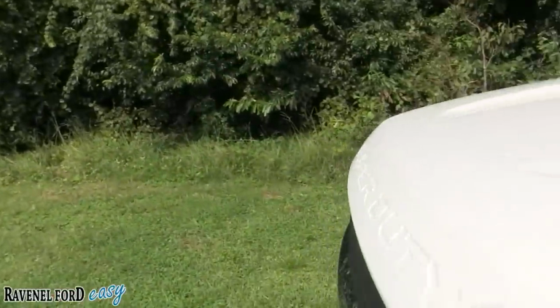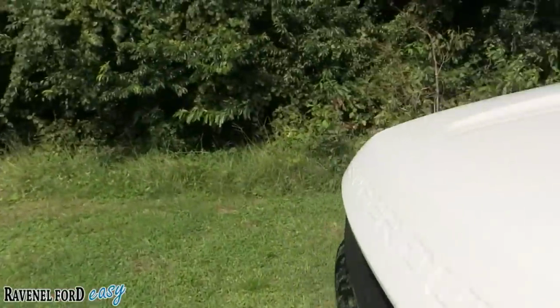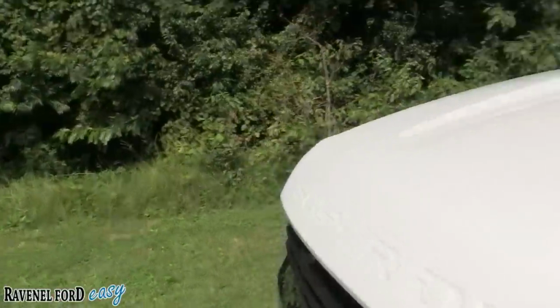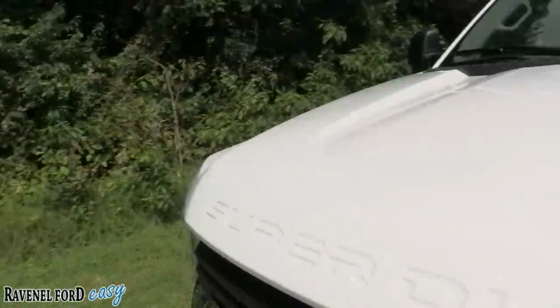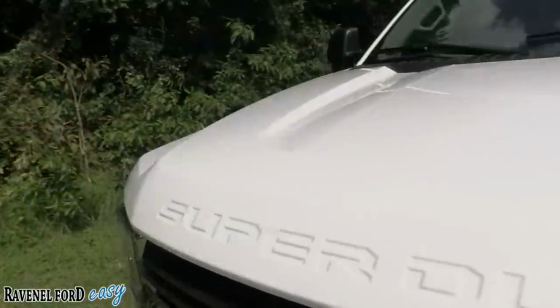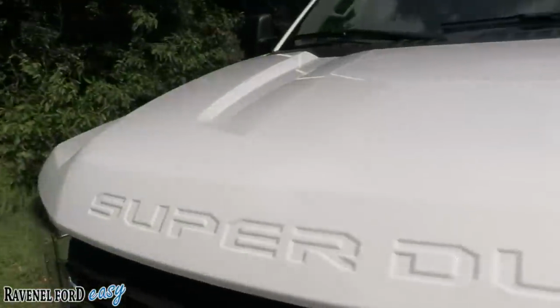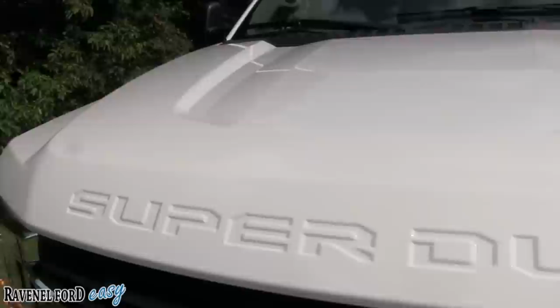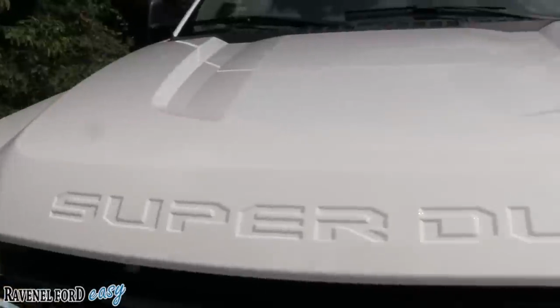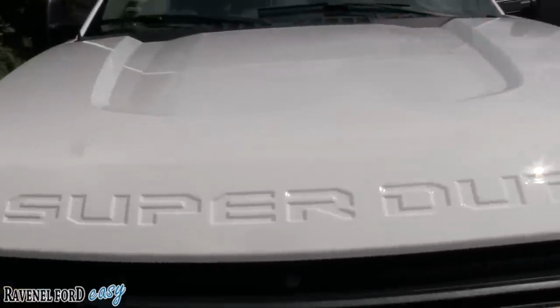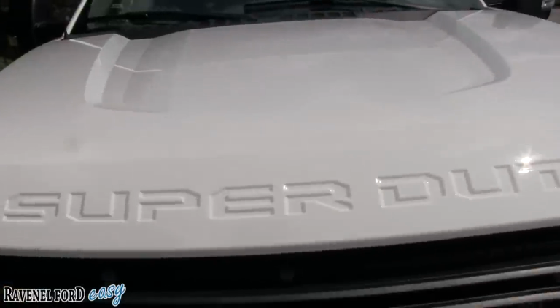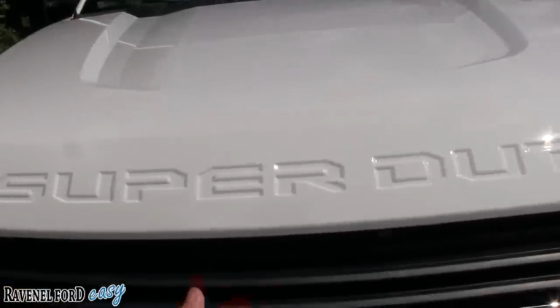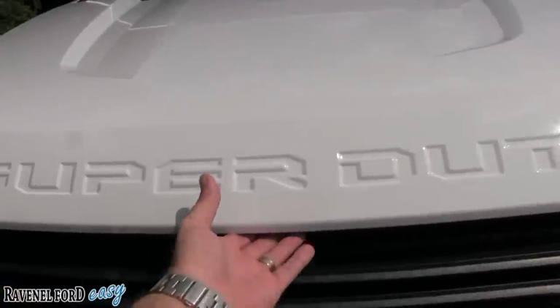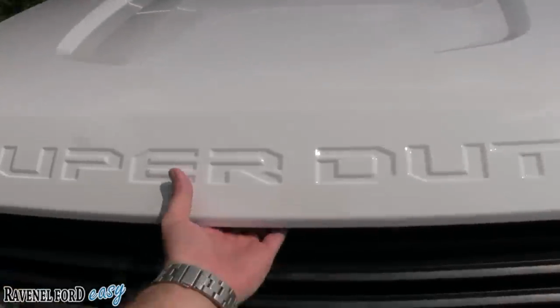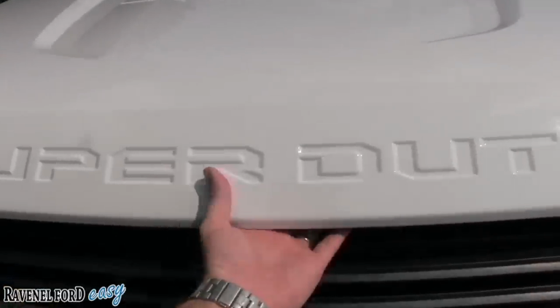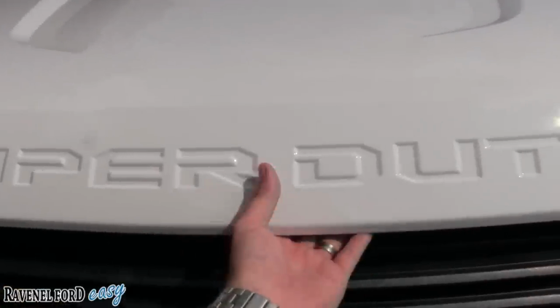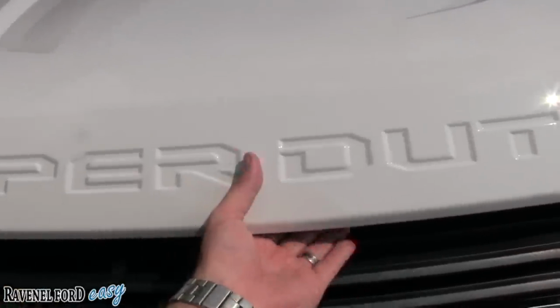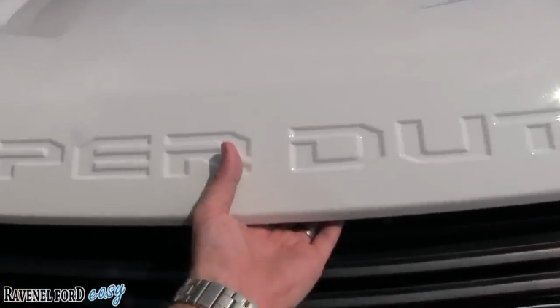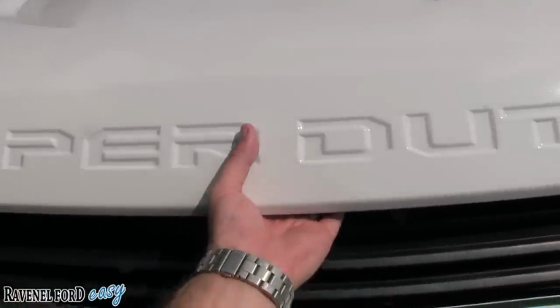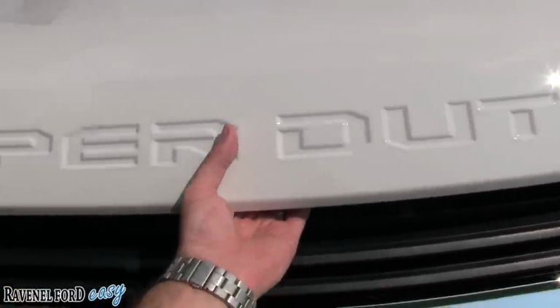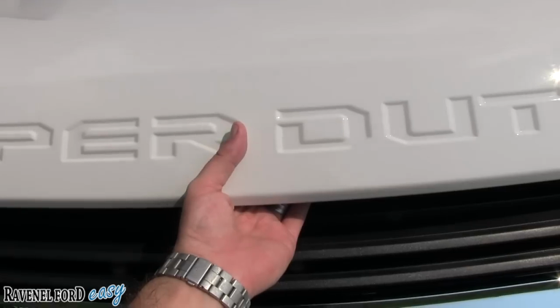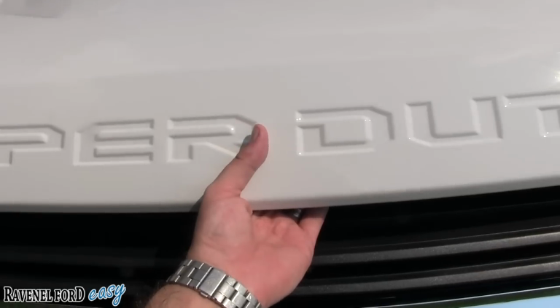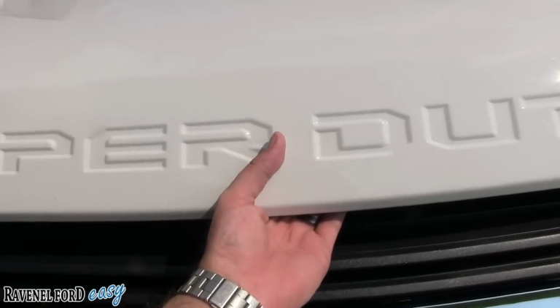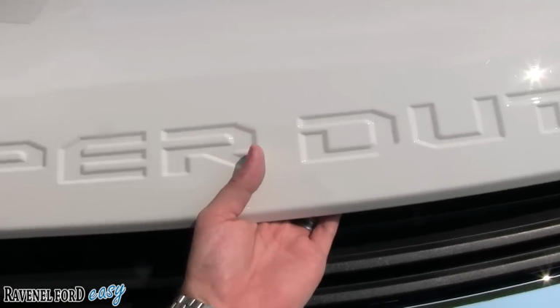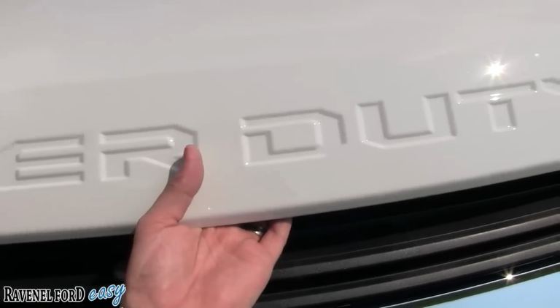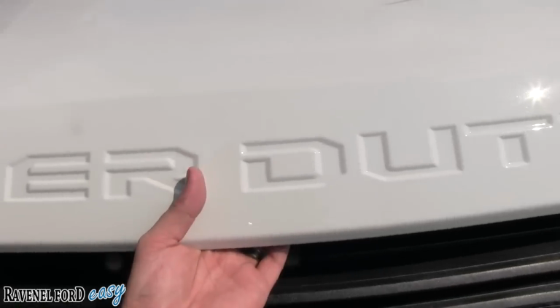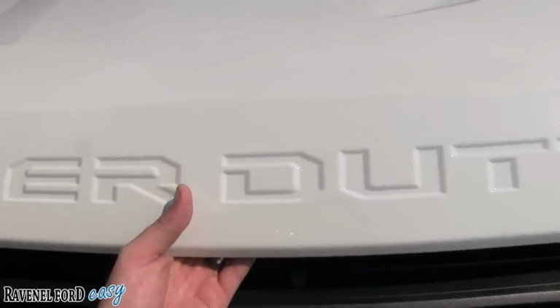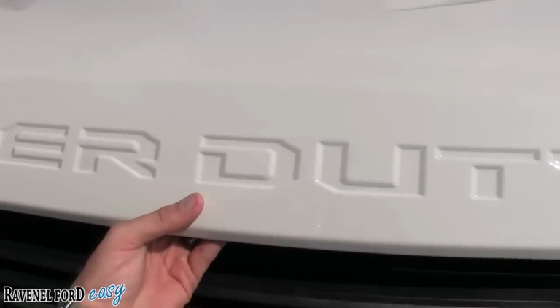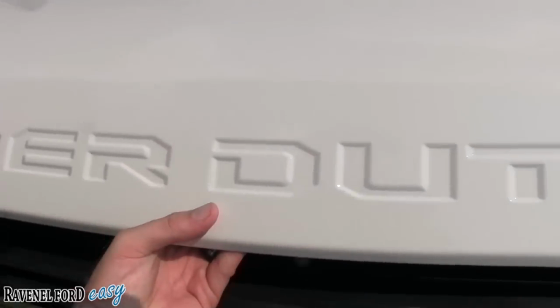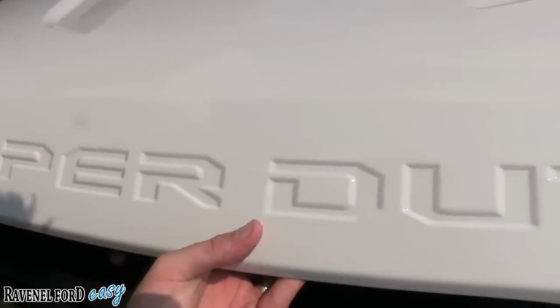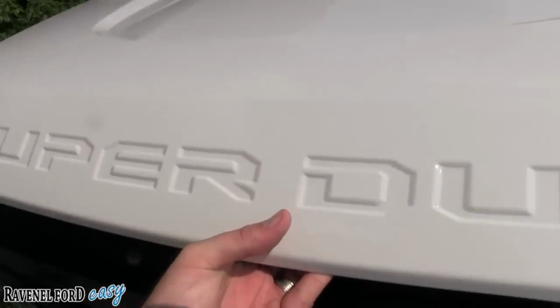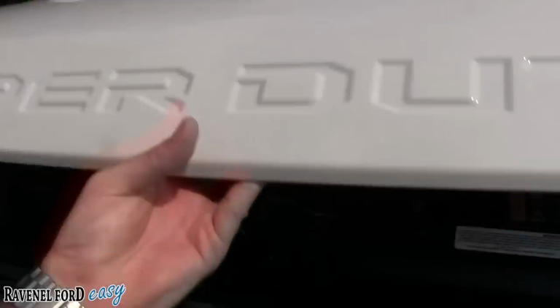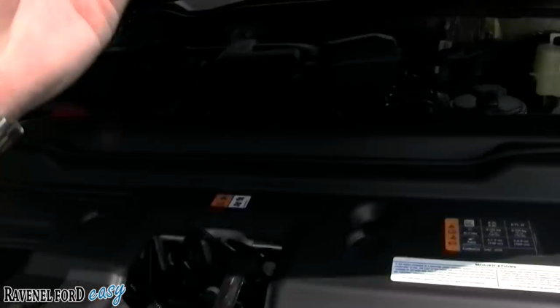We'll also talk about the pricing today and why Ravenel Ford has one of the better pricing structures for work trucks here in the Carolinas.